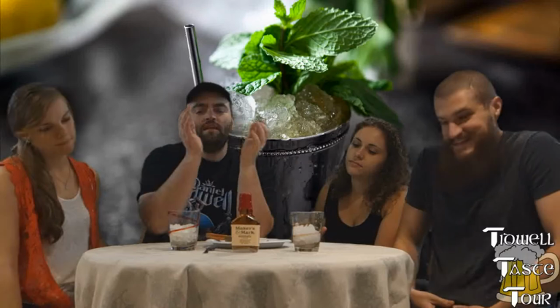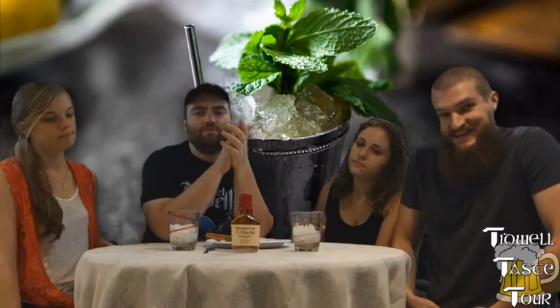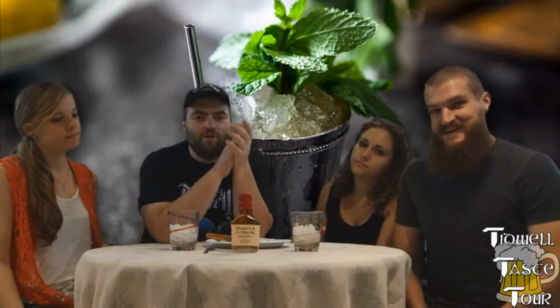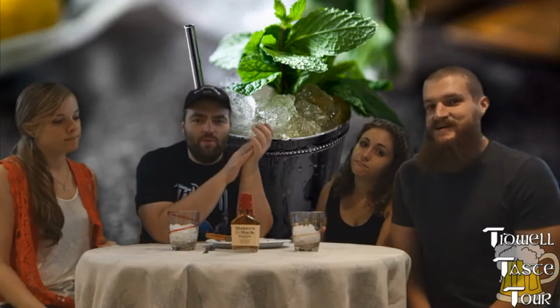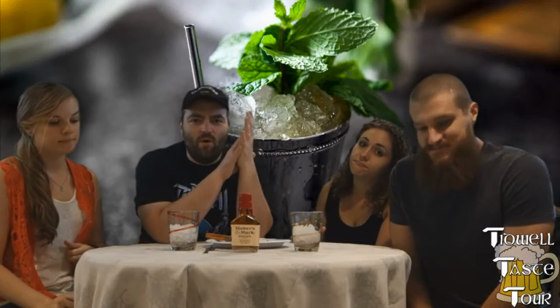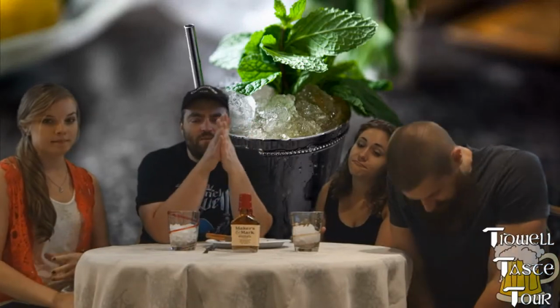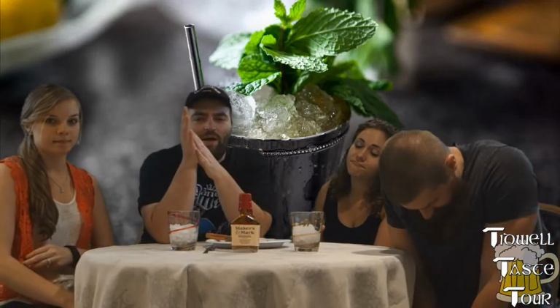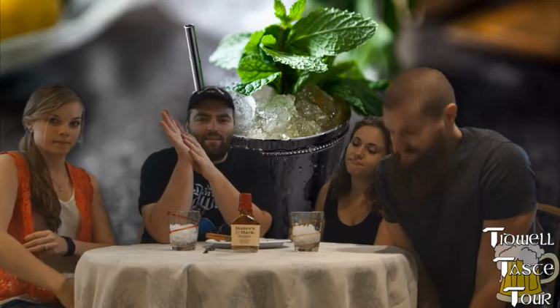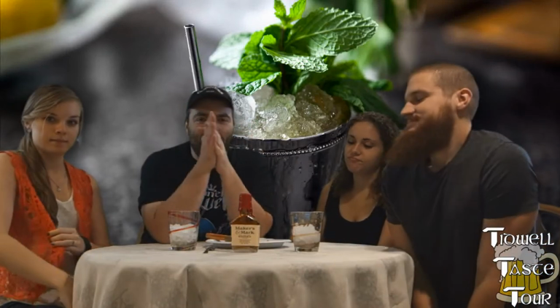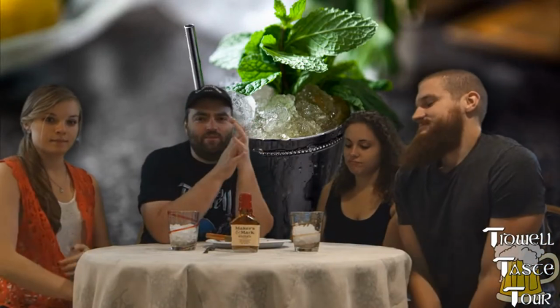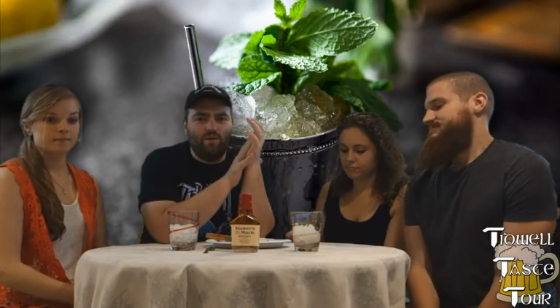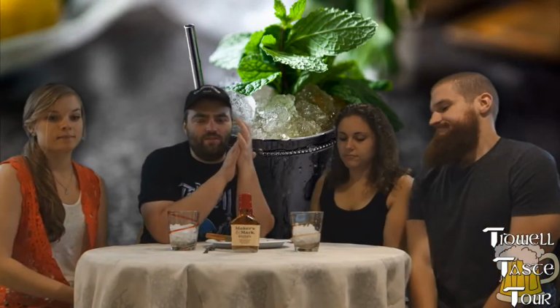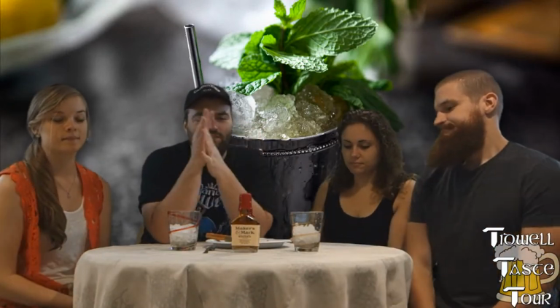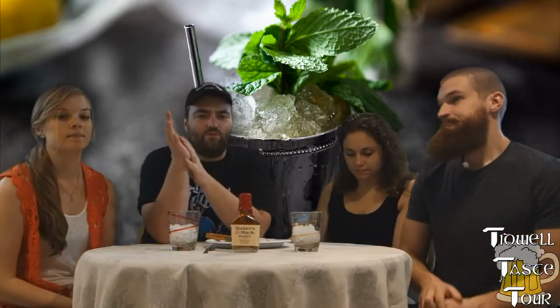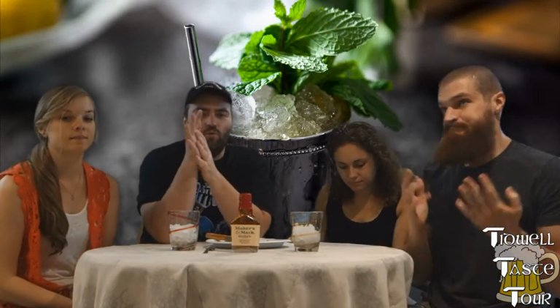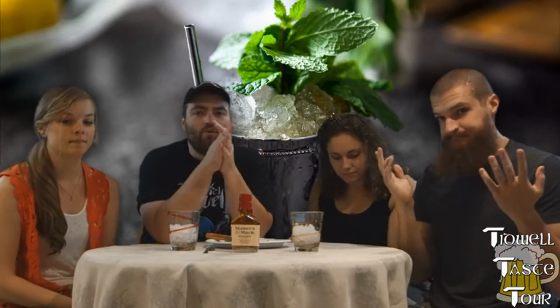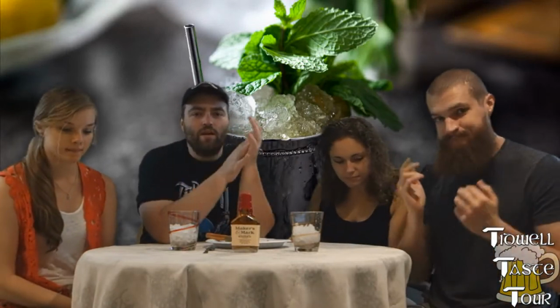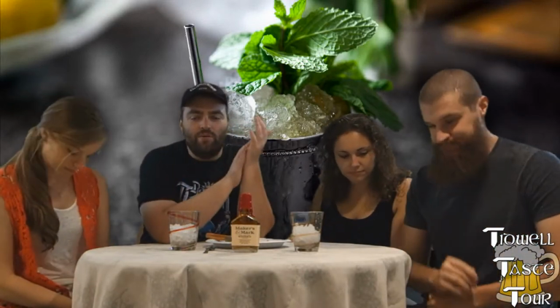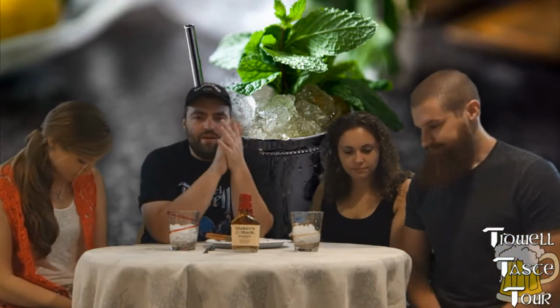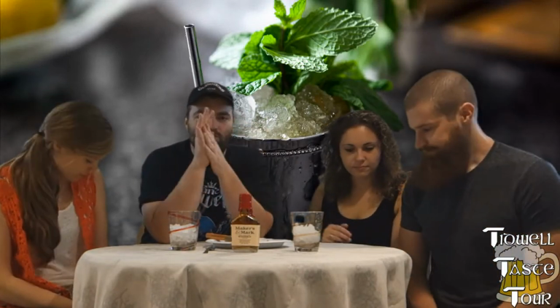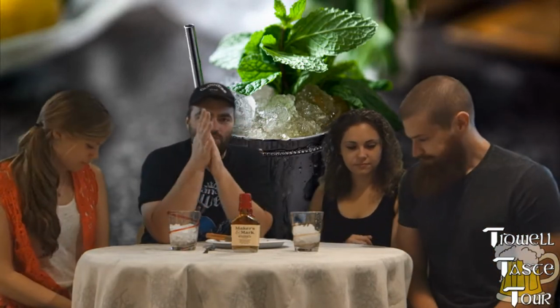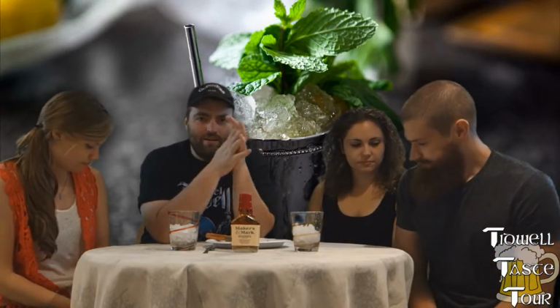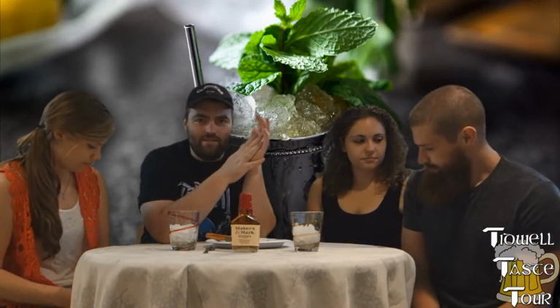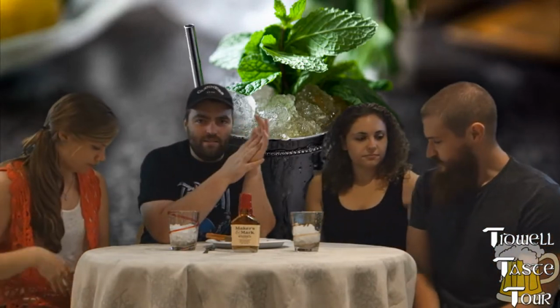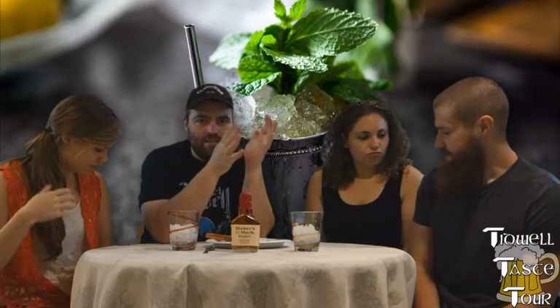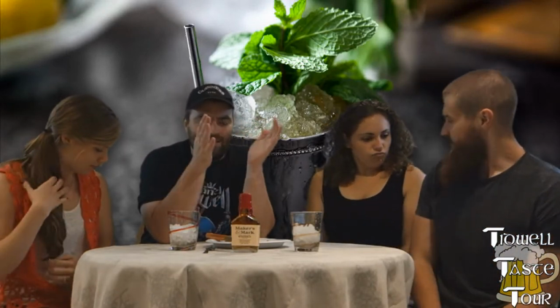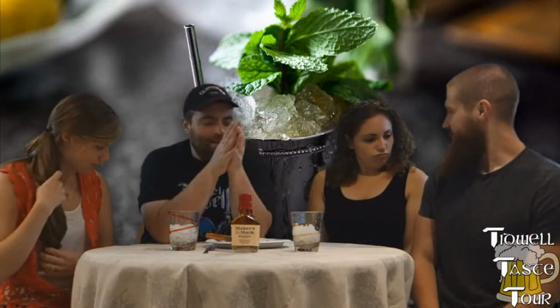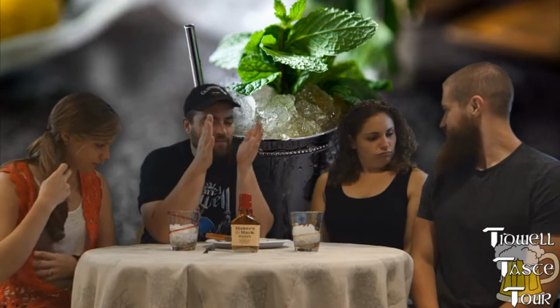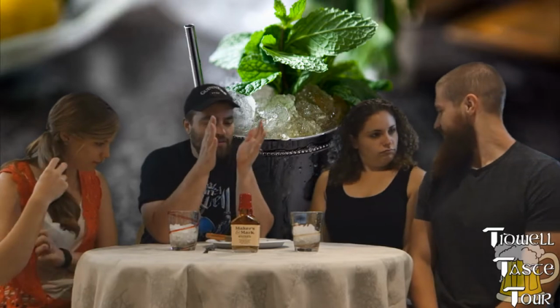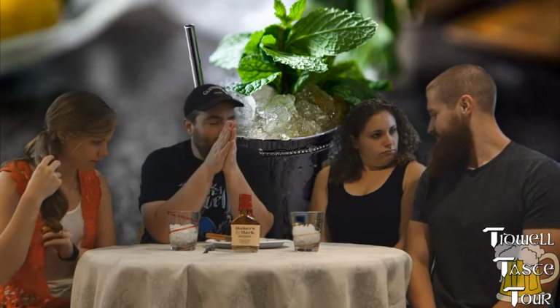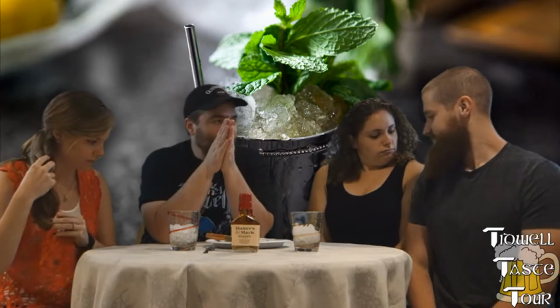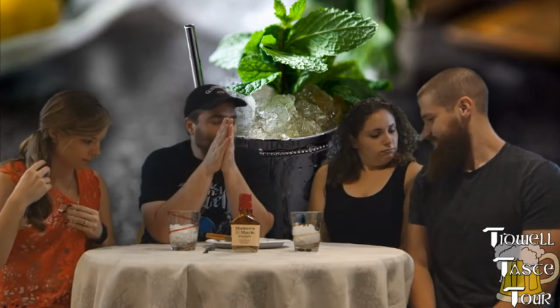Ladies and gentlemen, welcome back to the Tidwell Taste Tour. We thank you for joining us again on another episode.